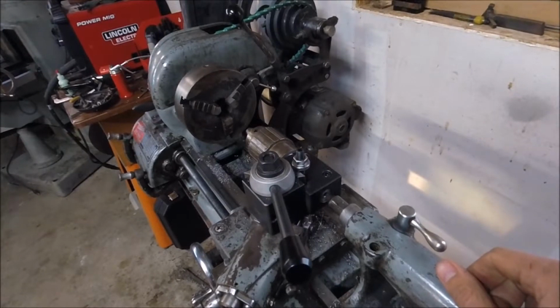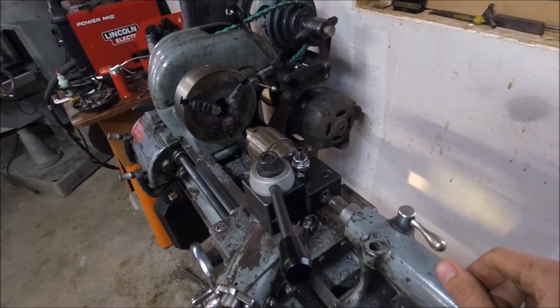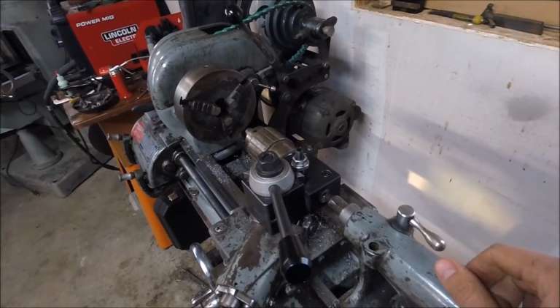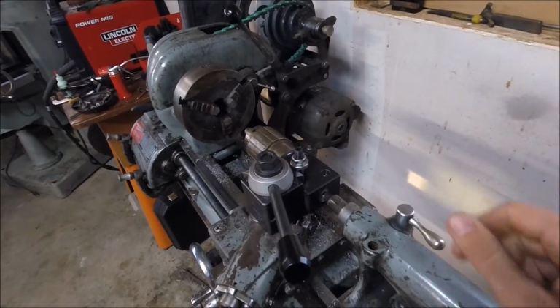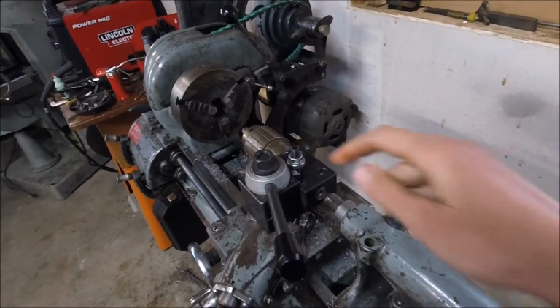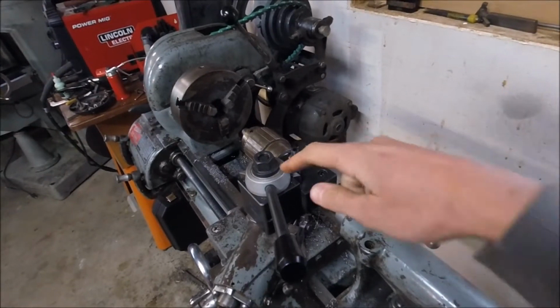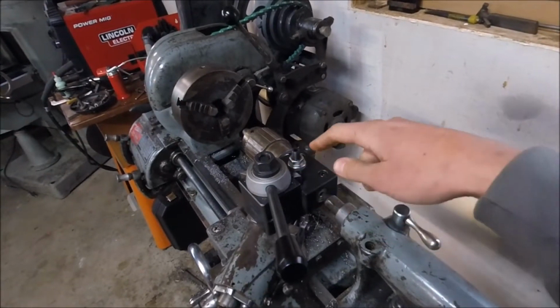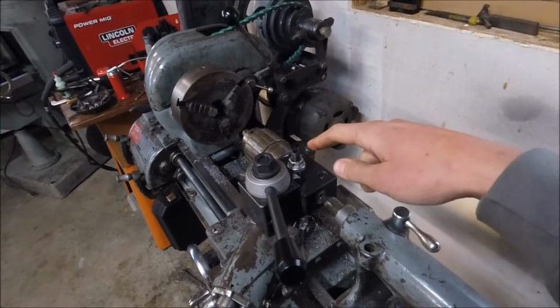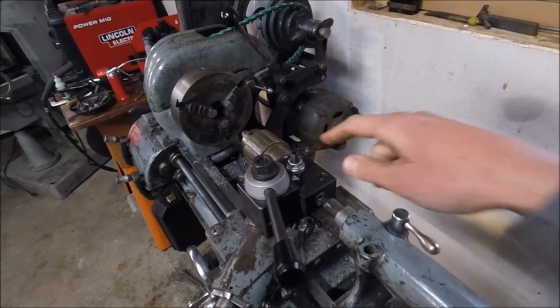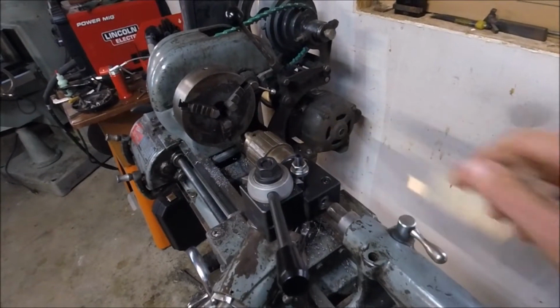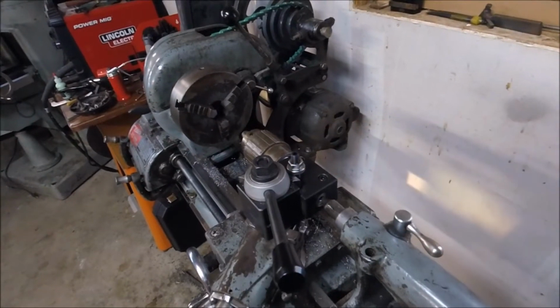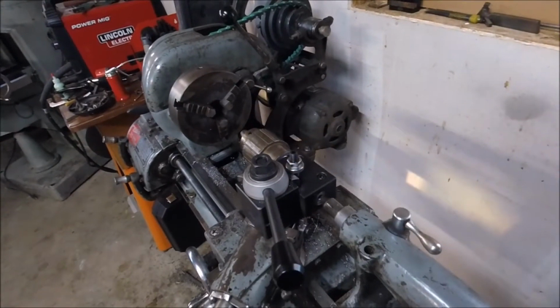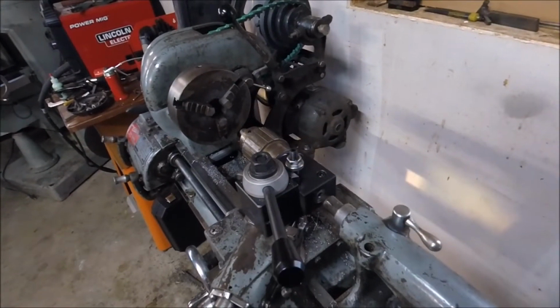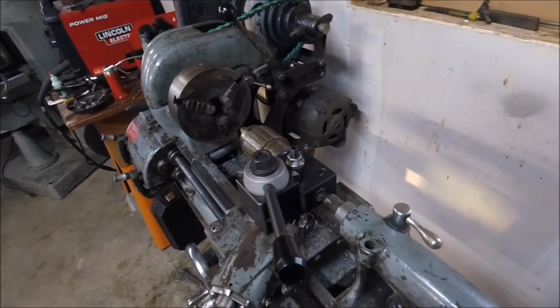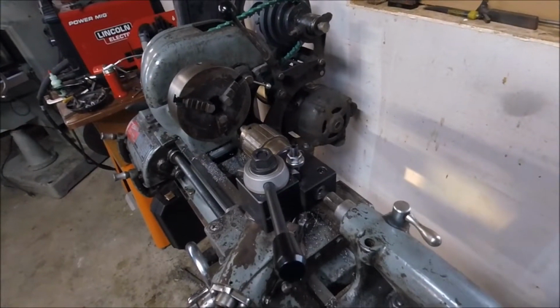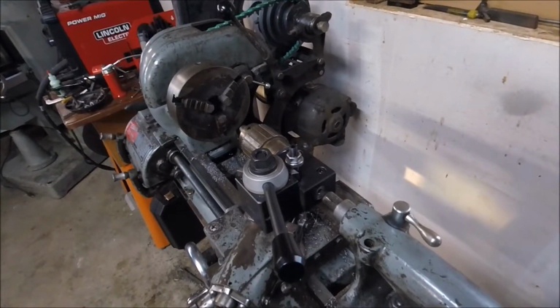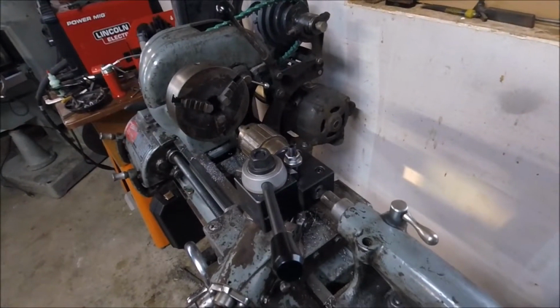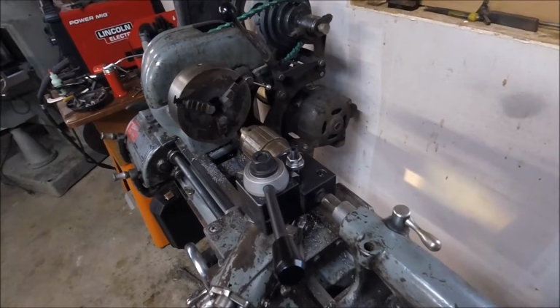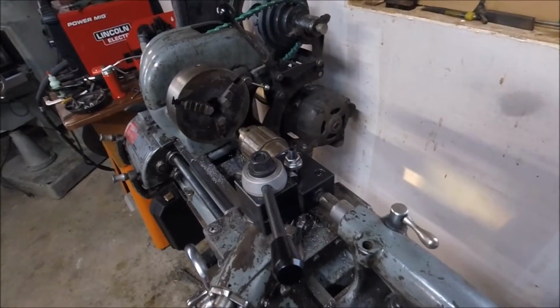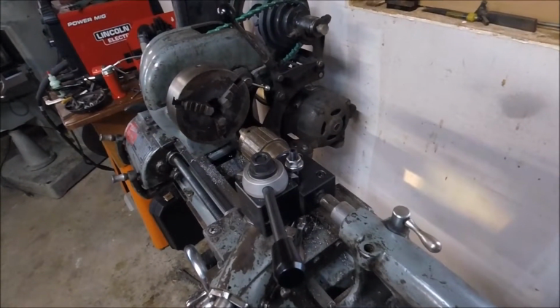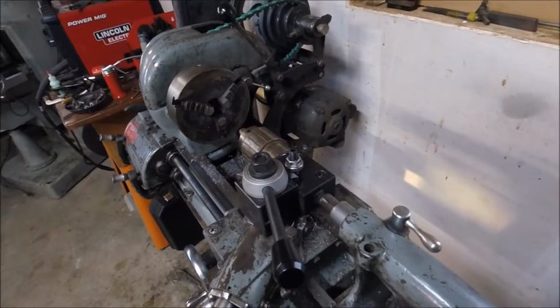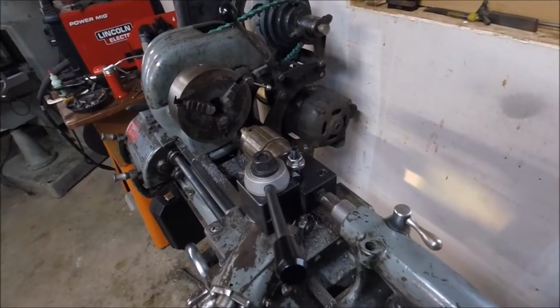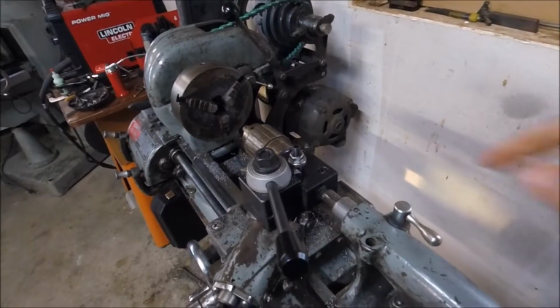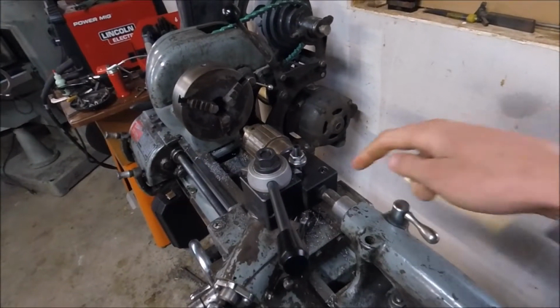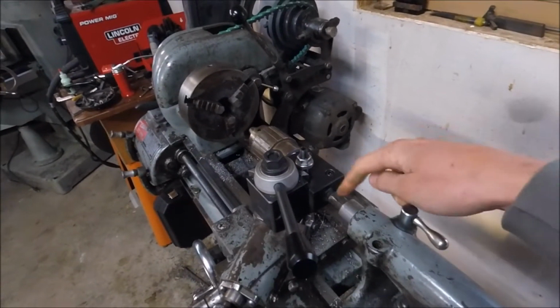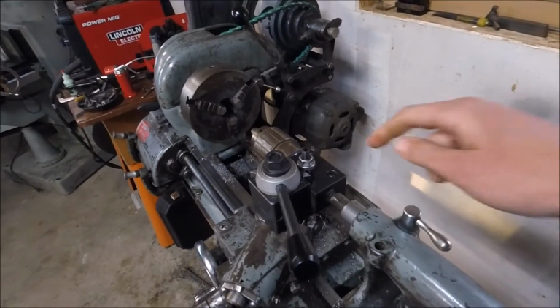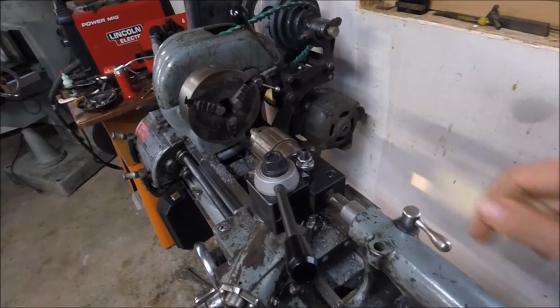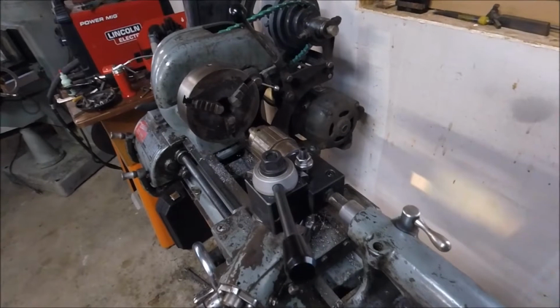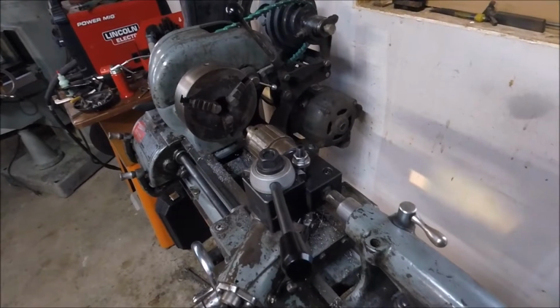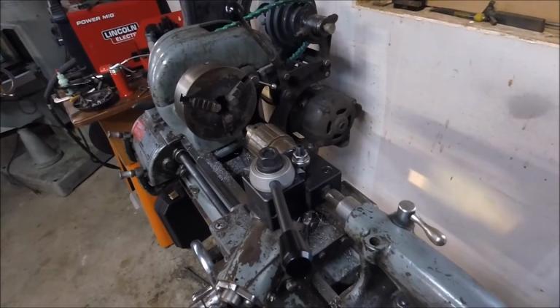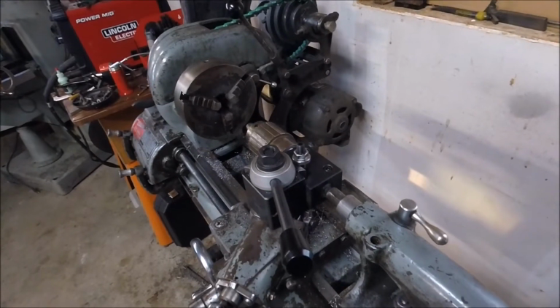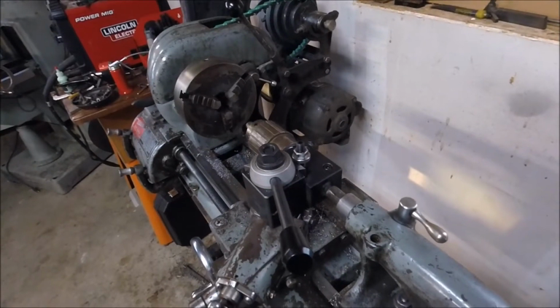Once everything is all trued up, I can quickly establish zero using a center in my tailstock.